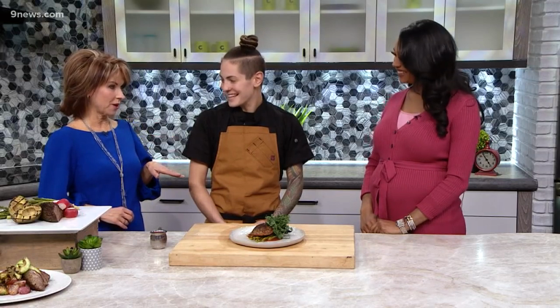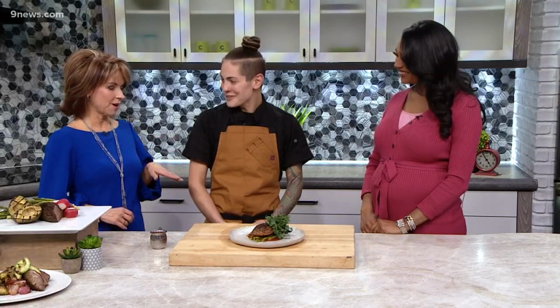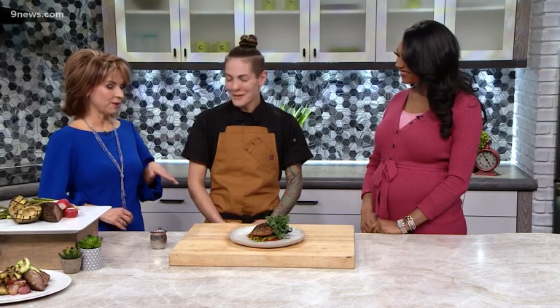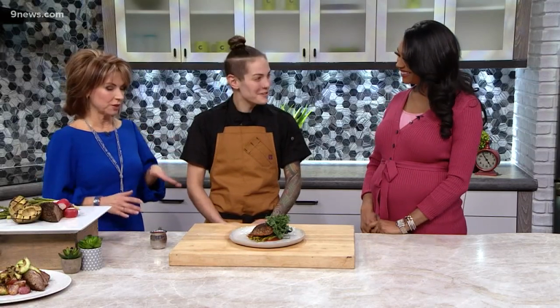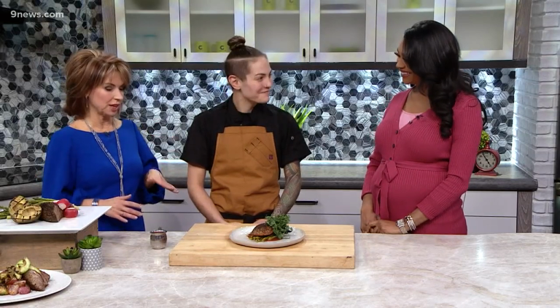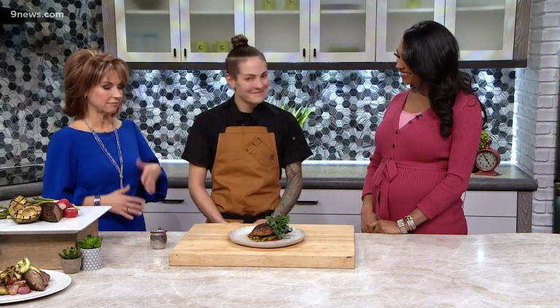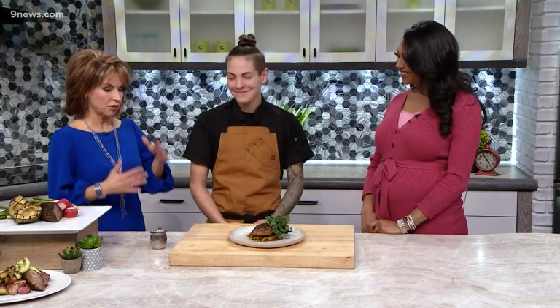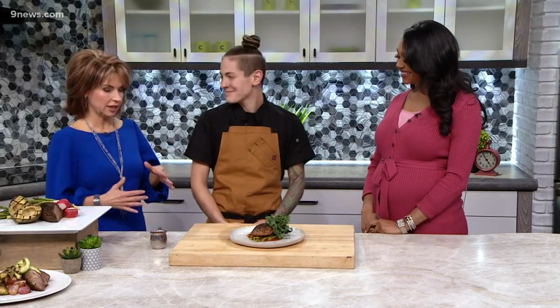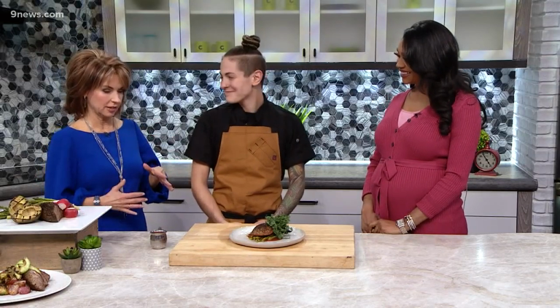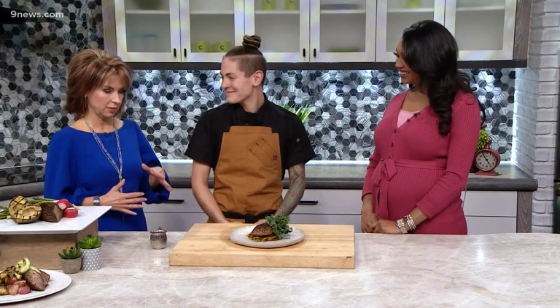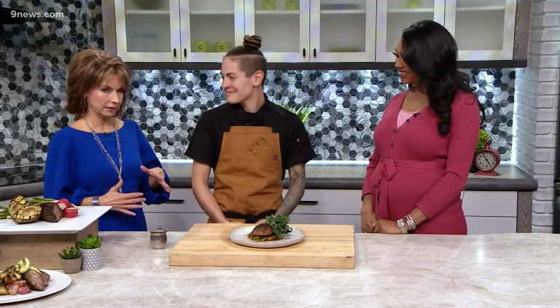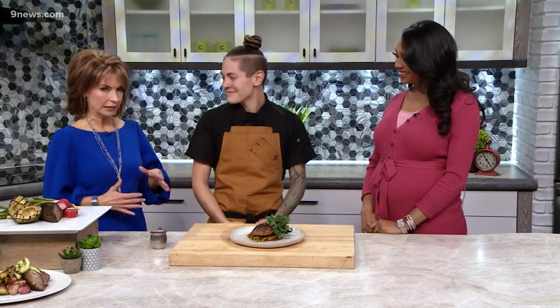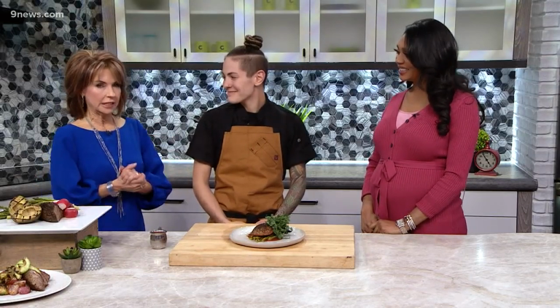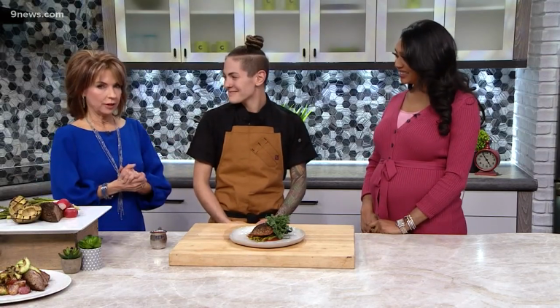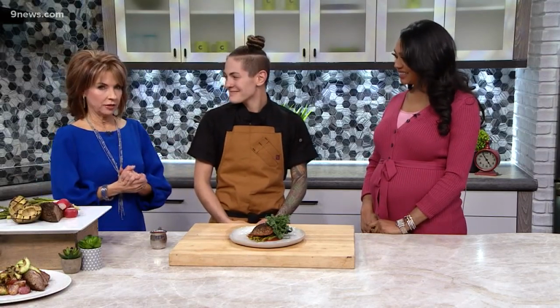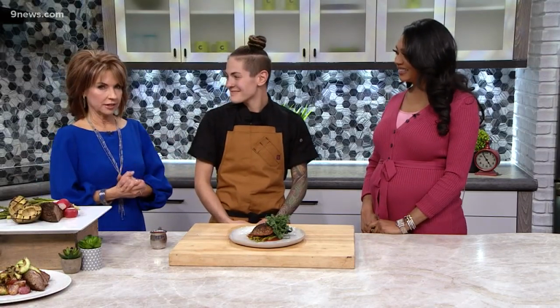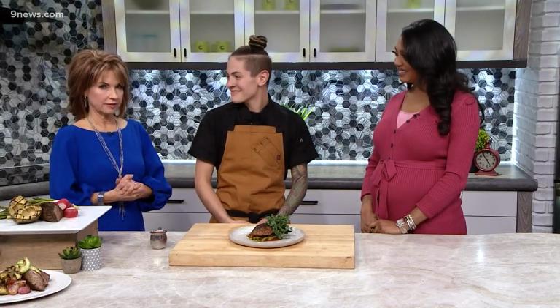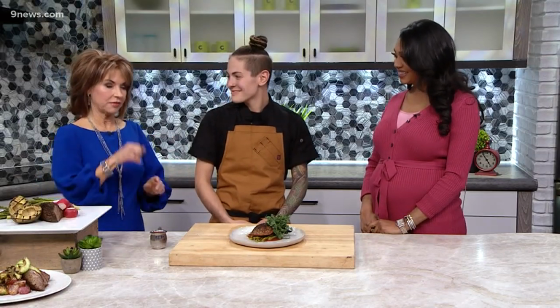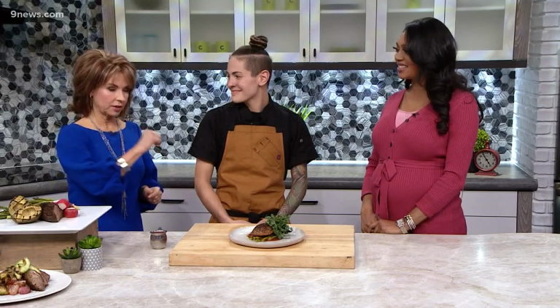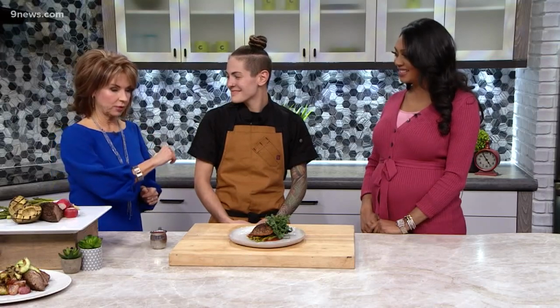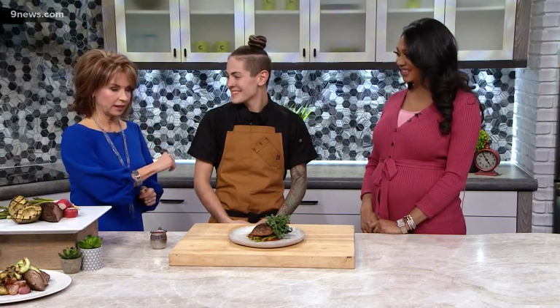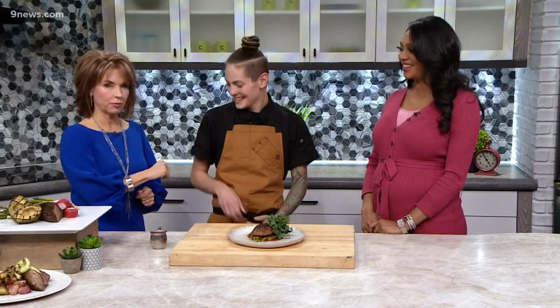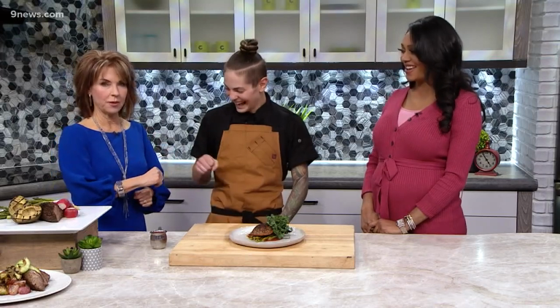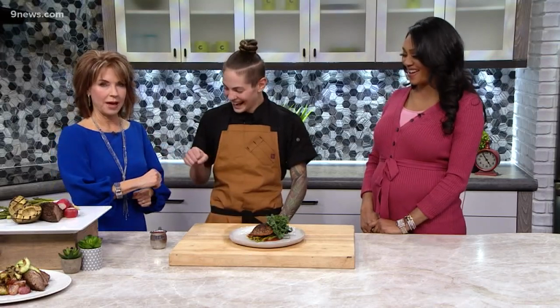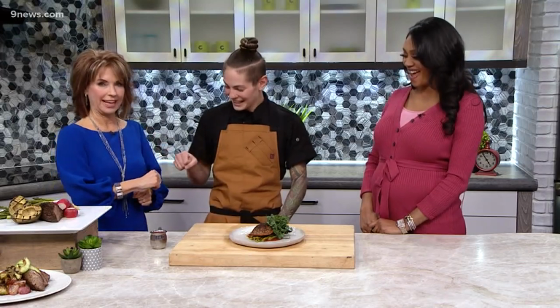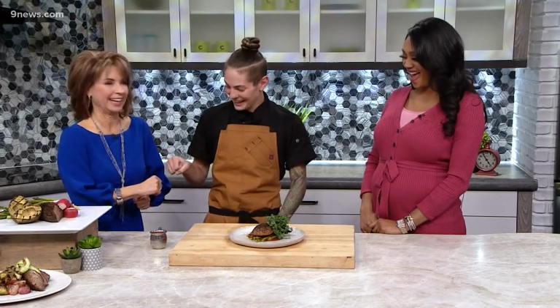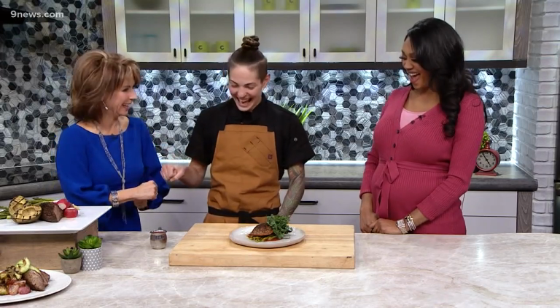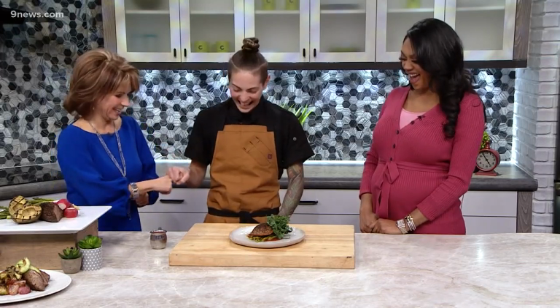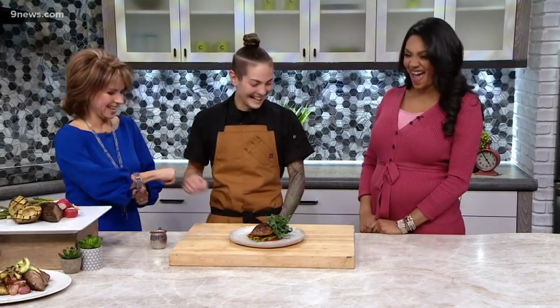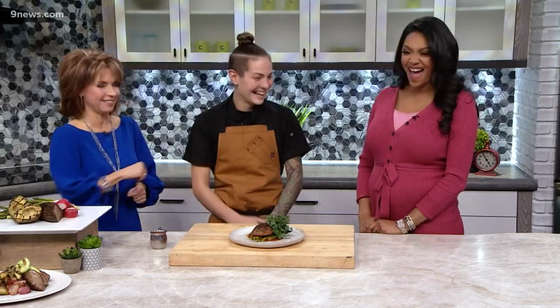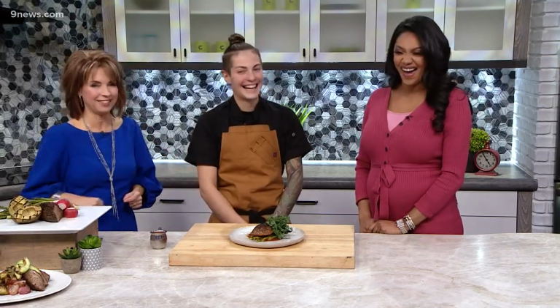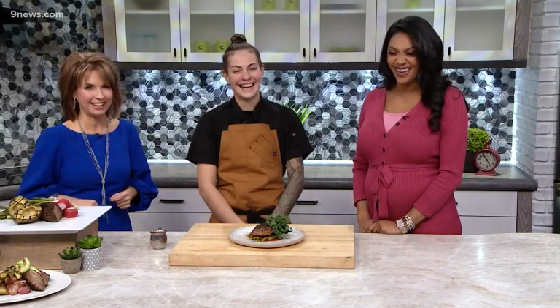Keto, Whole 30 - thank you Chef Heather. We appreciate it, motivating us a little bit. We can do this even on the weekend.